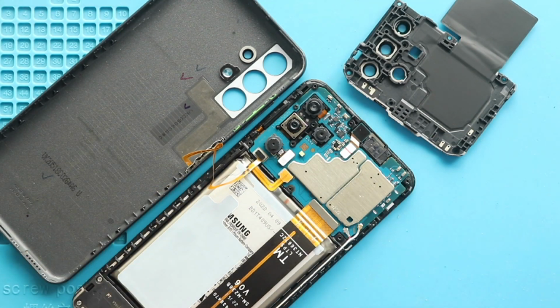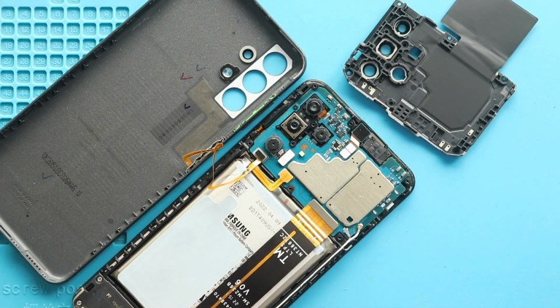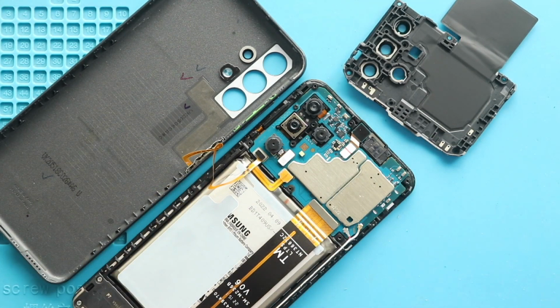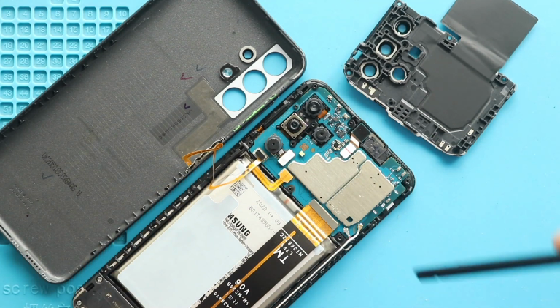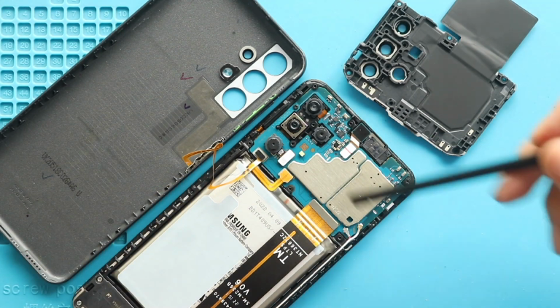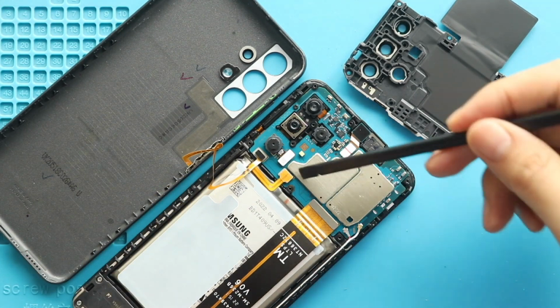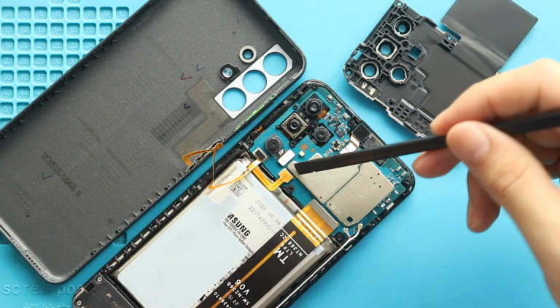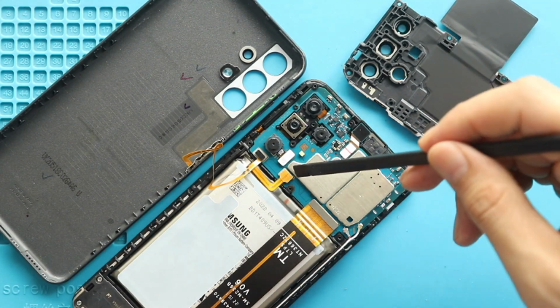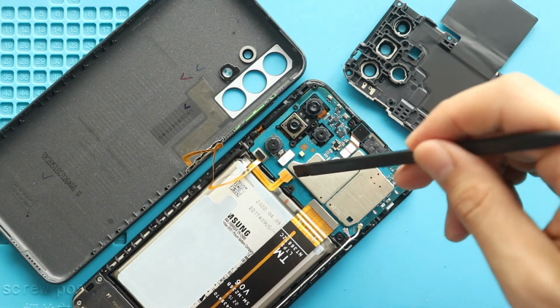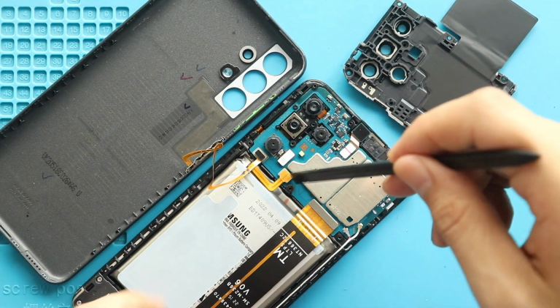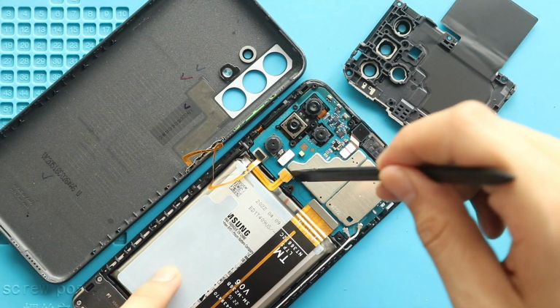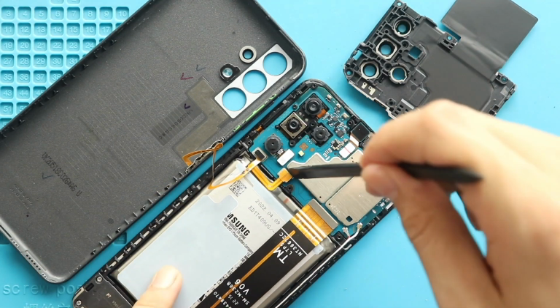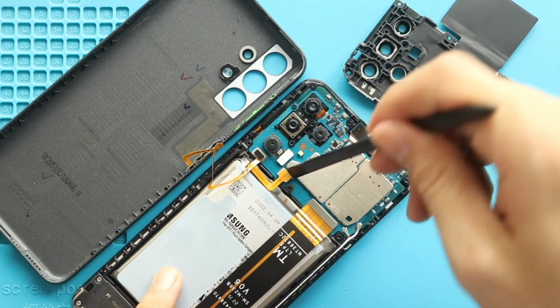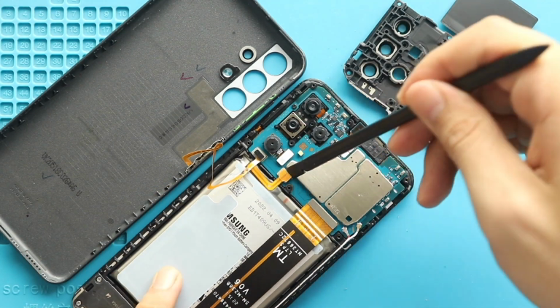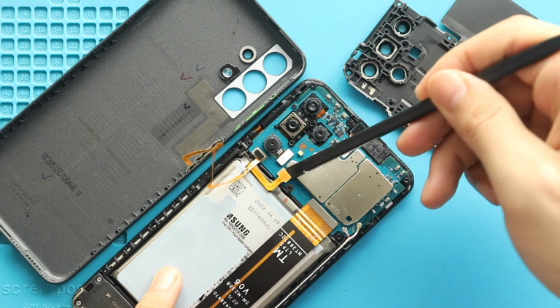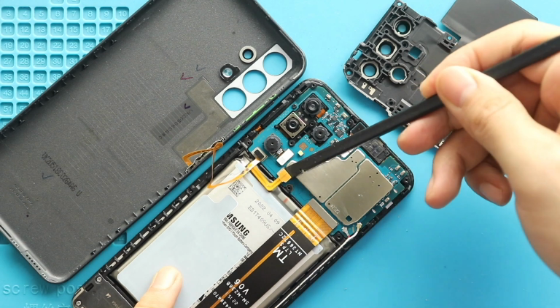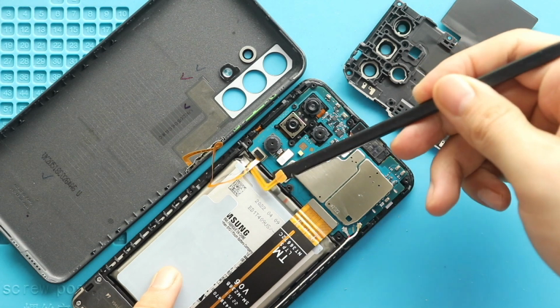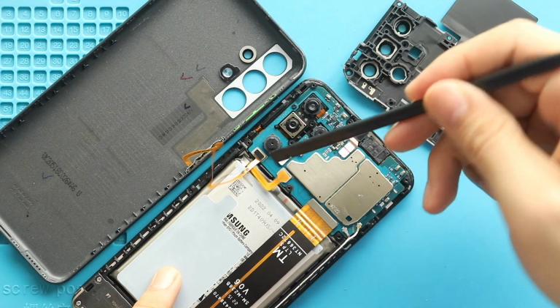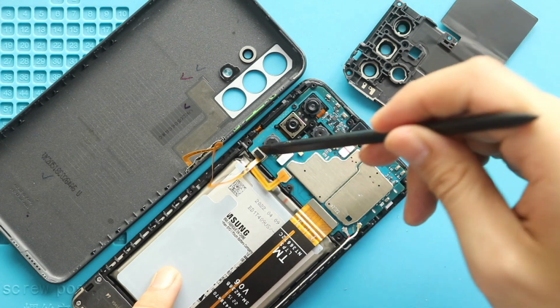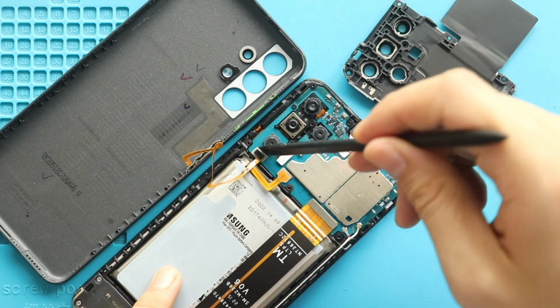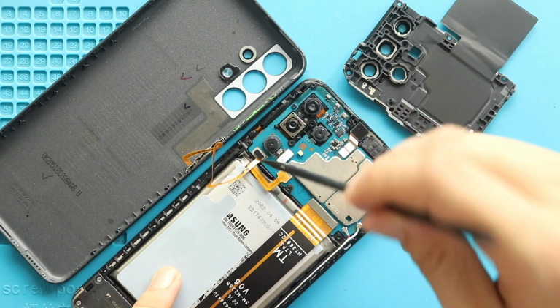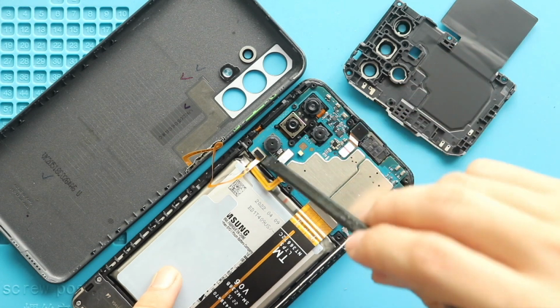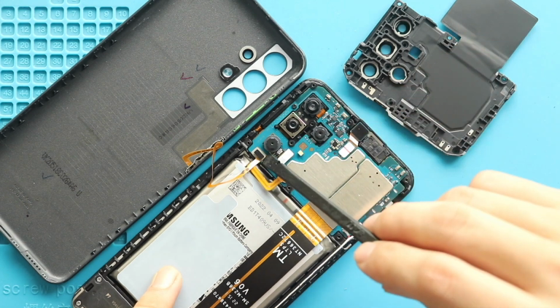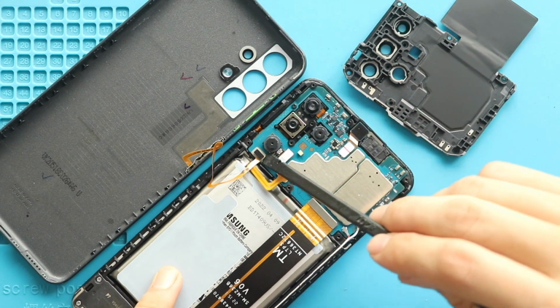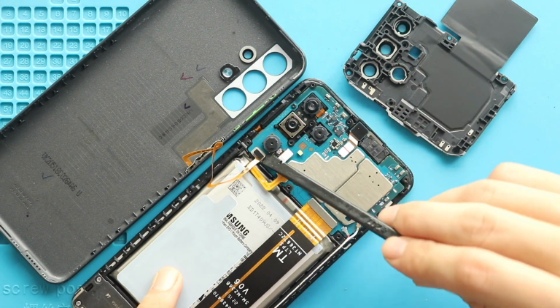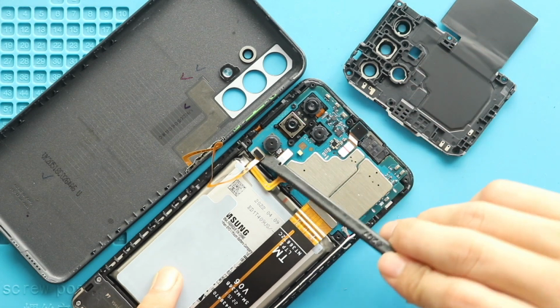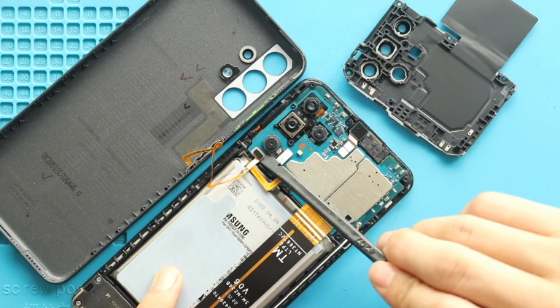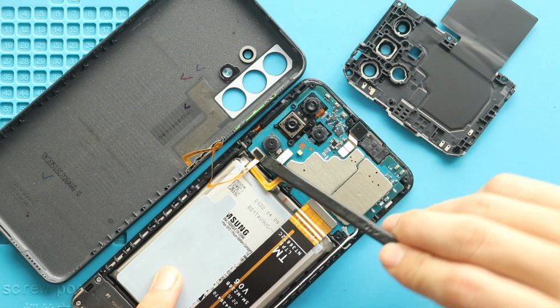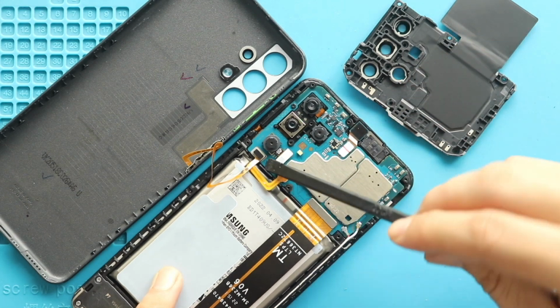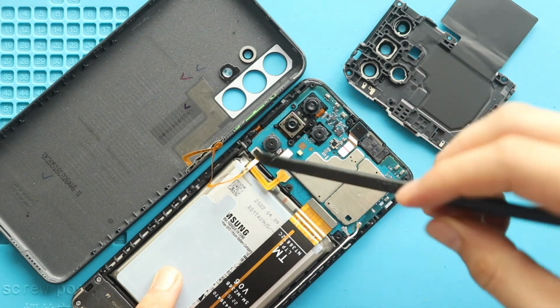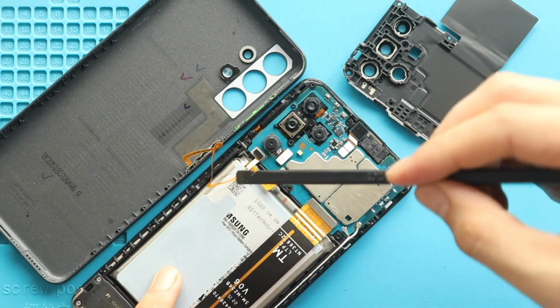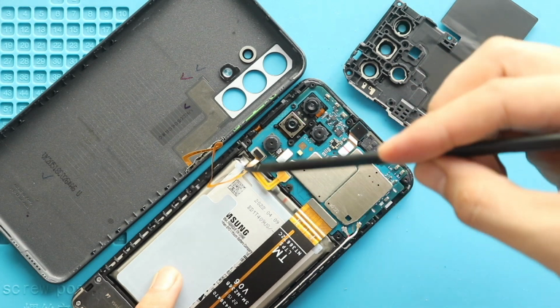Next, disconnect the battery plug, and then release the back cover by disconnecting the button flex.